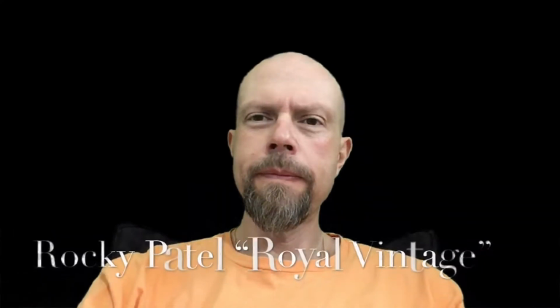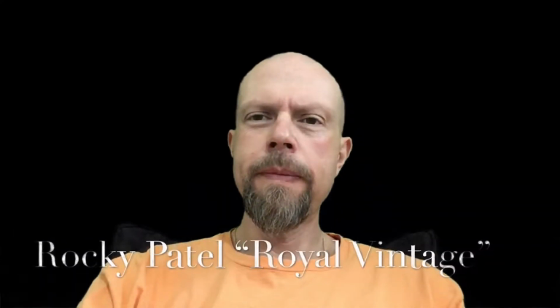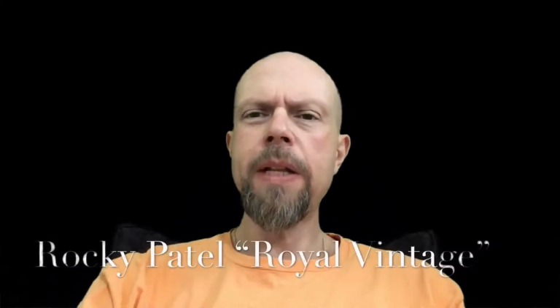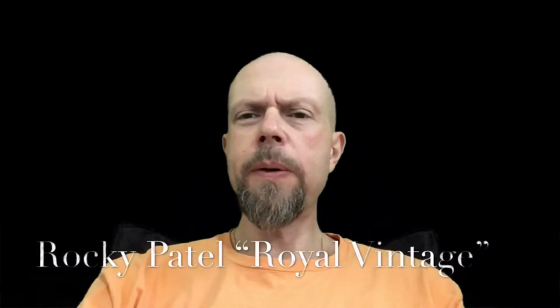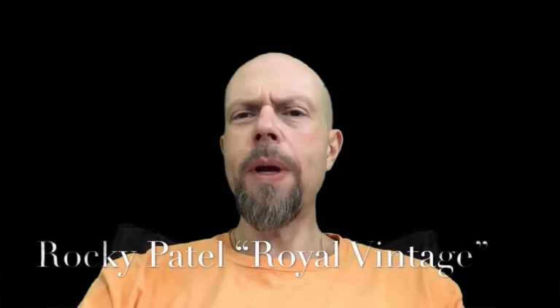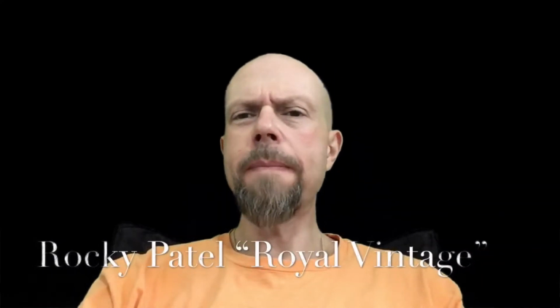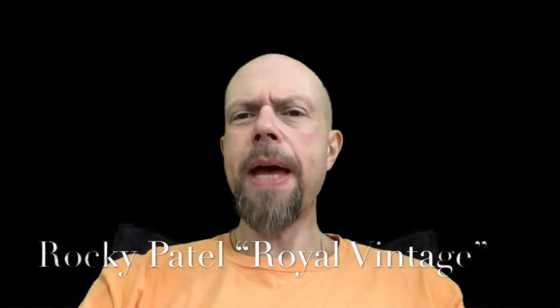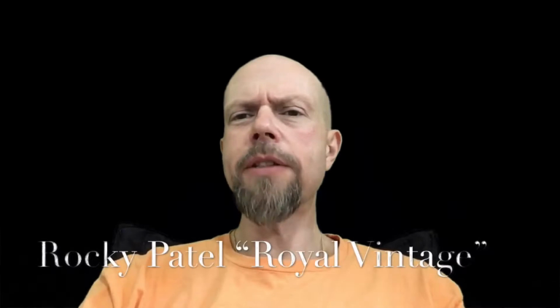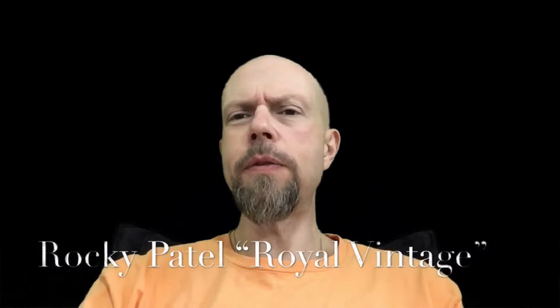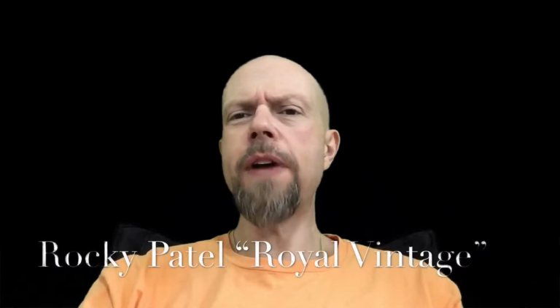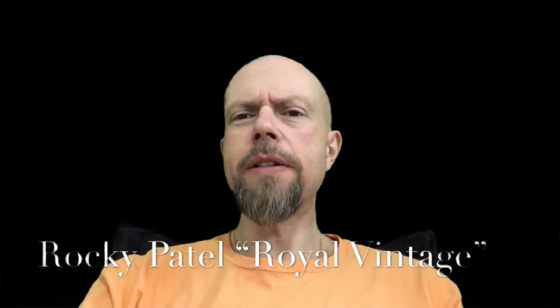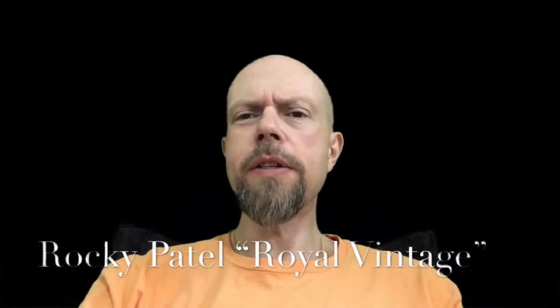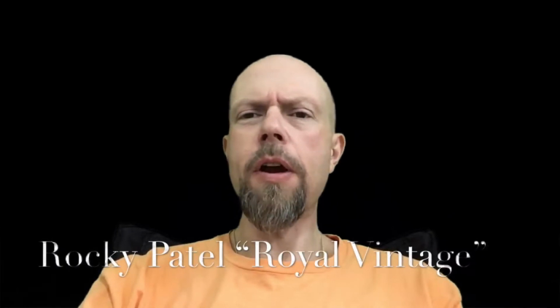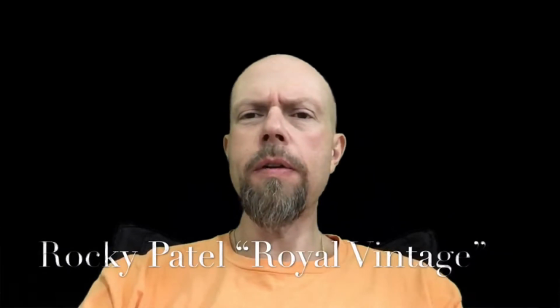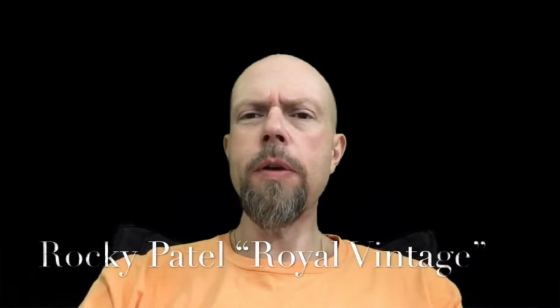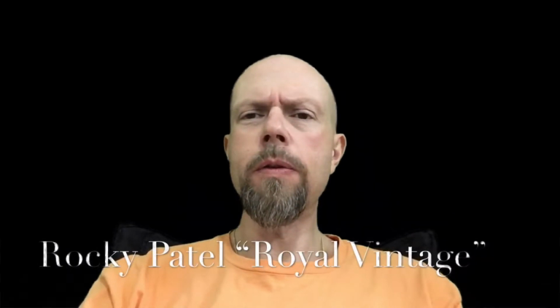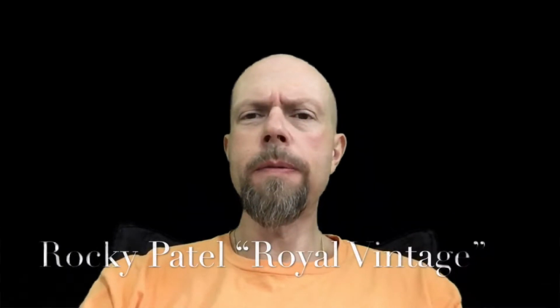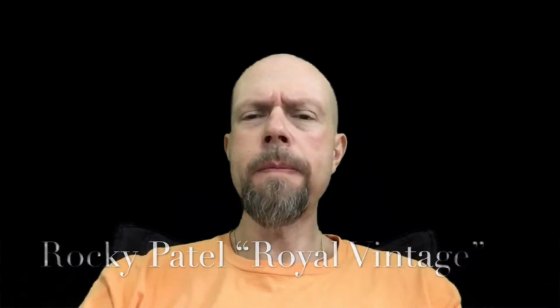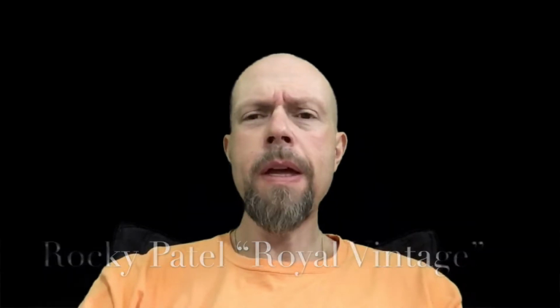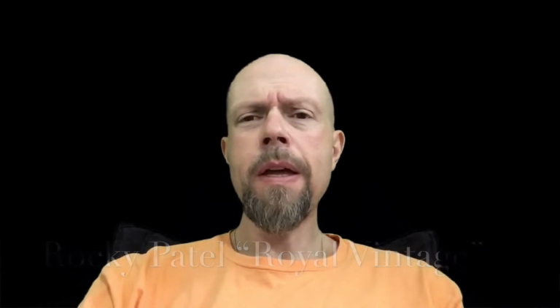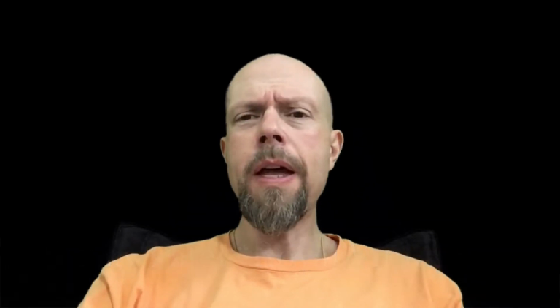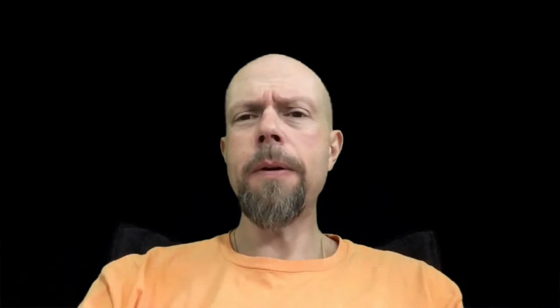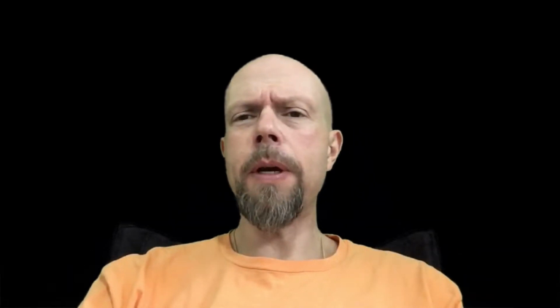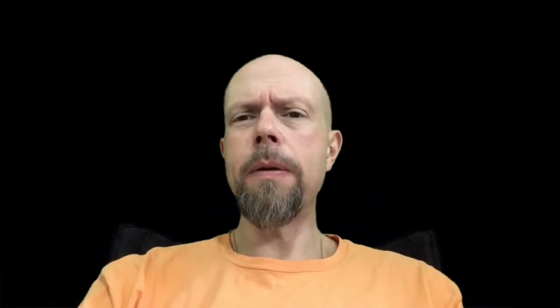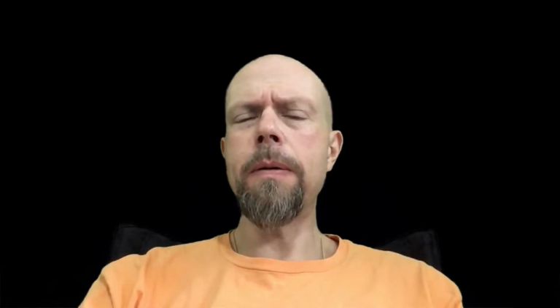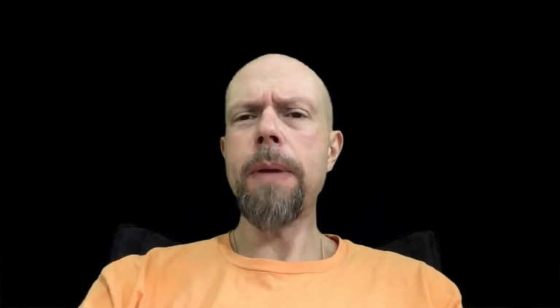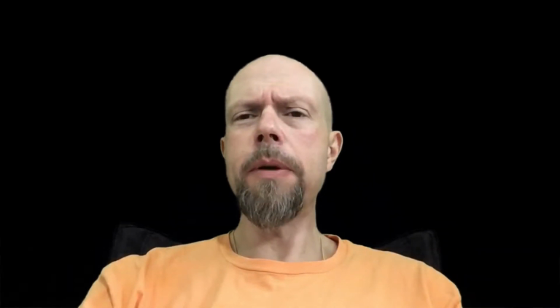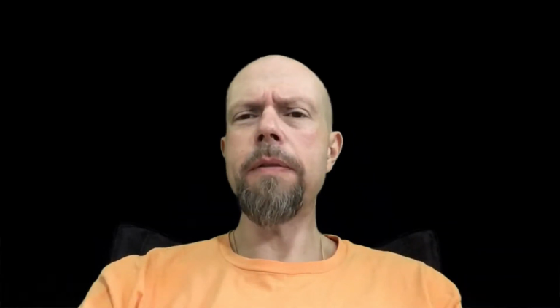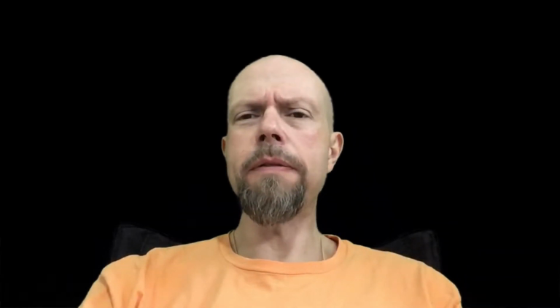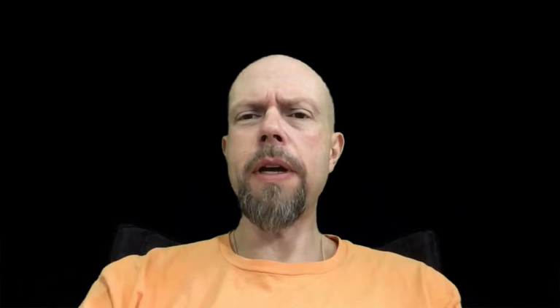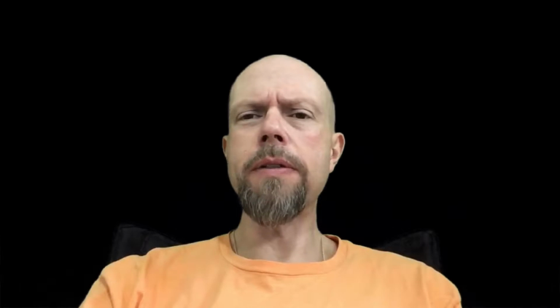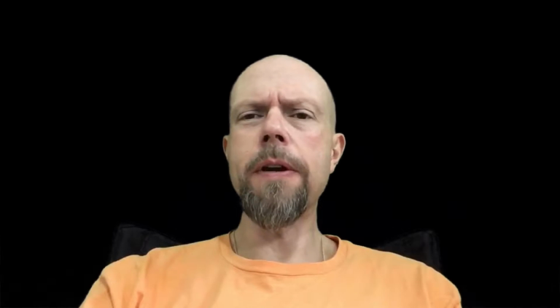Hello and welcome back to Fine Cigar Reviews. I'm ready for a fine cigar.